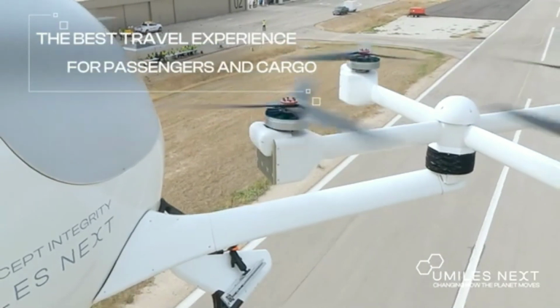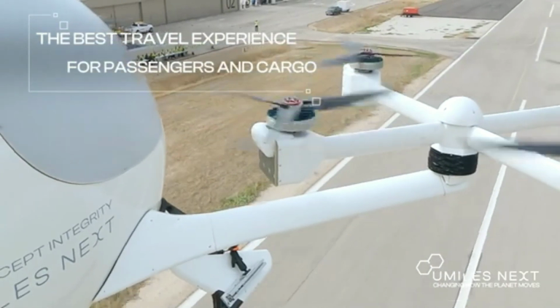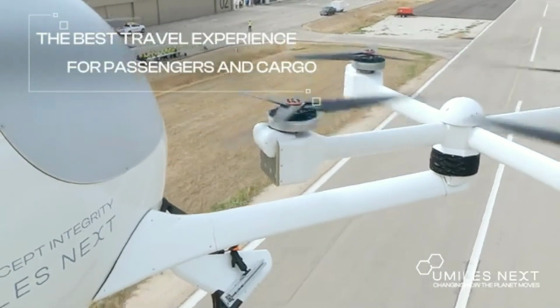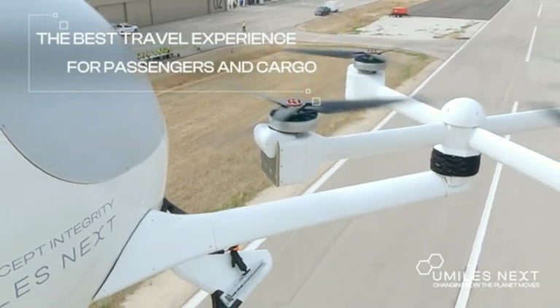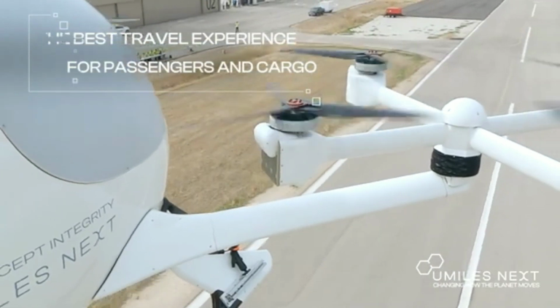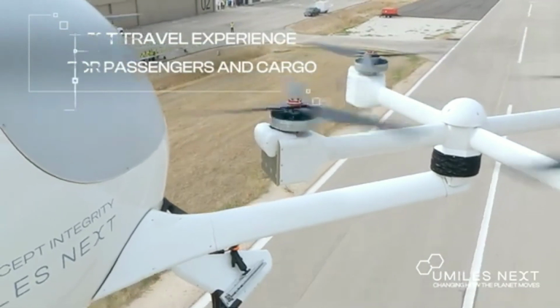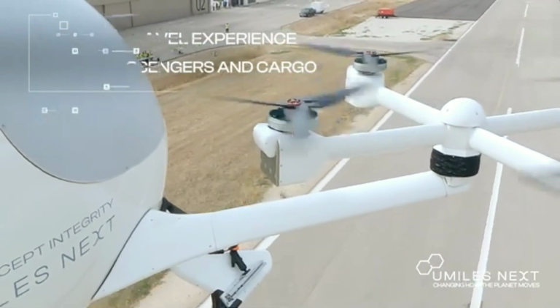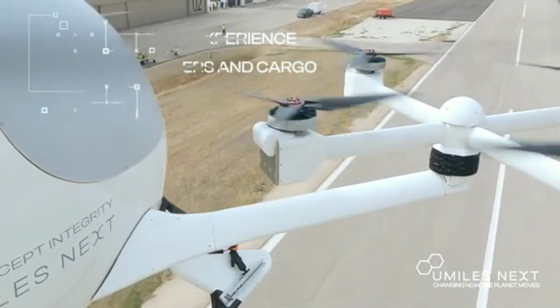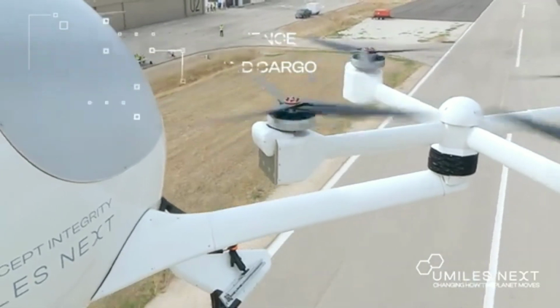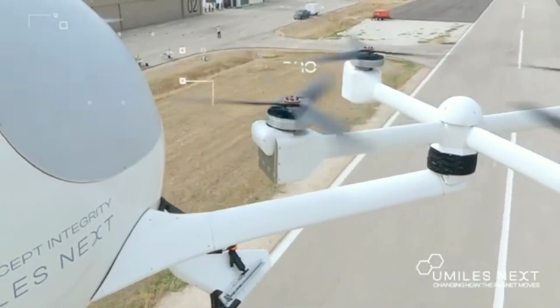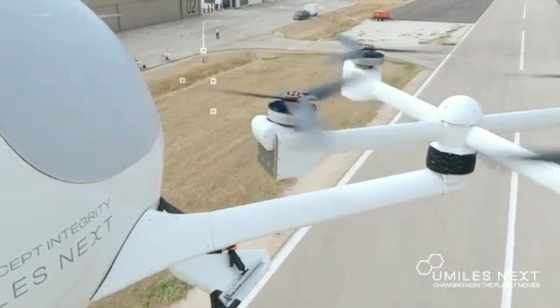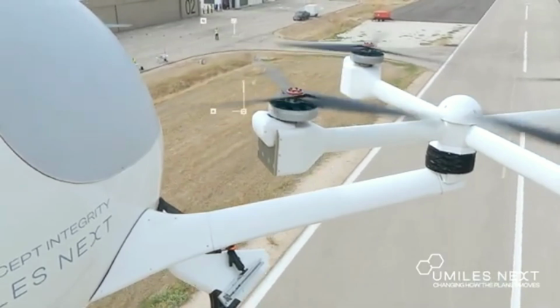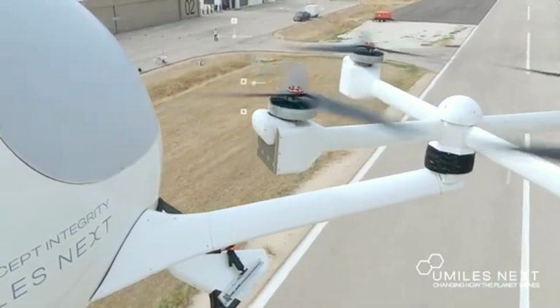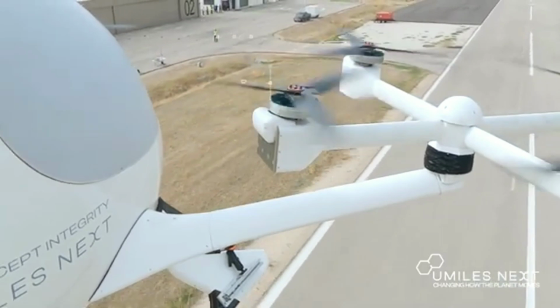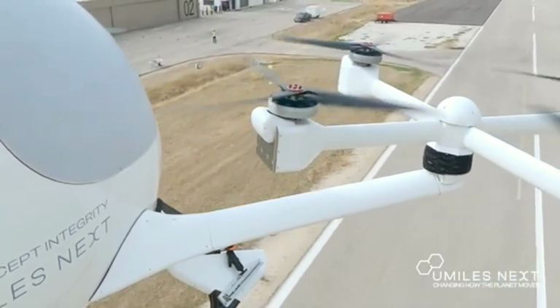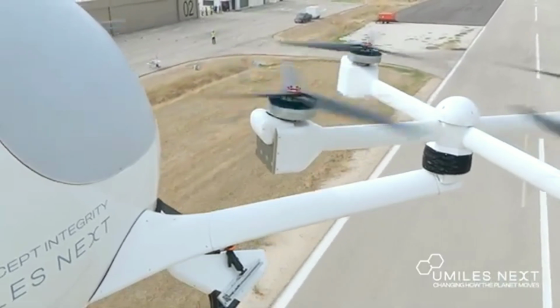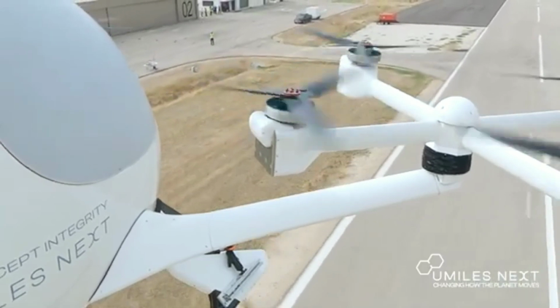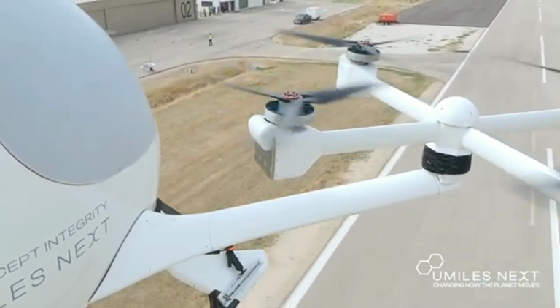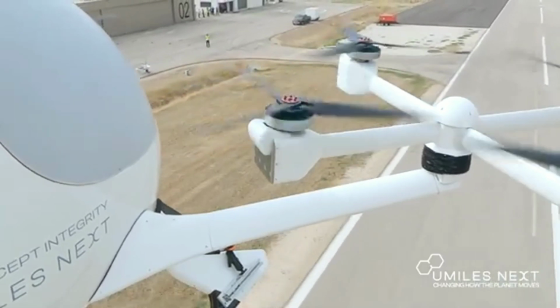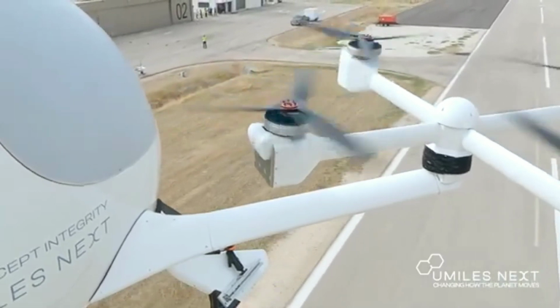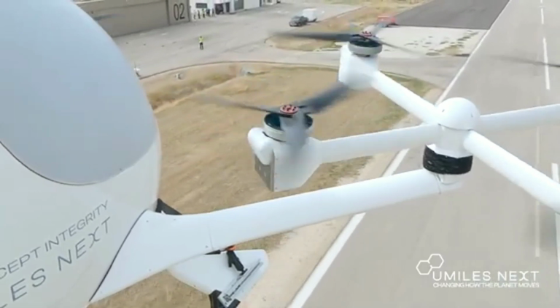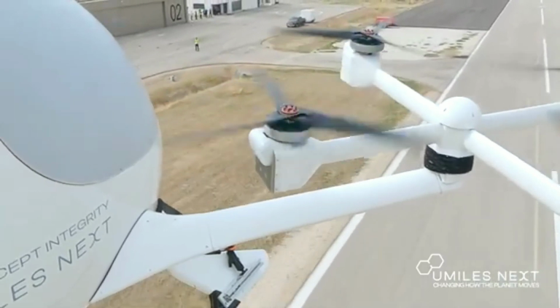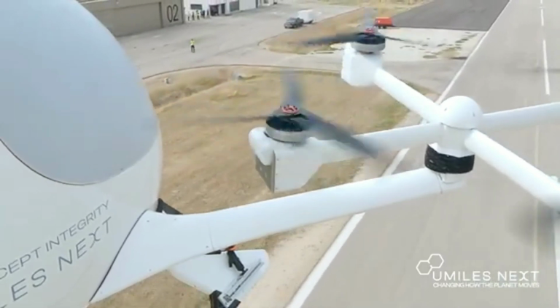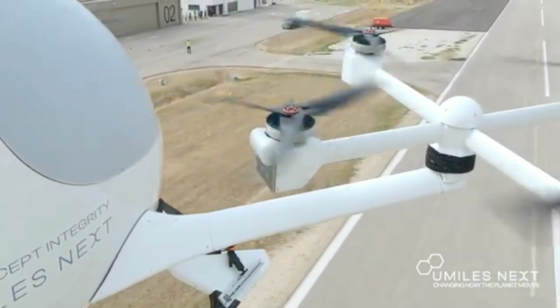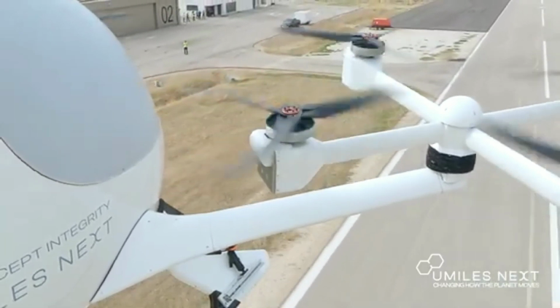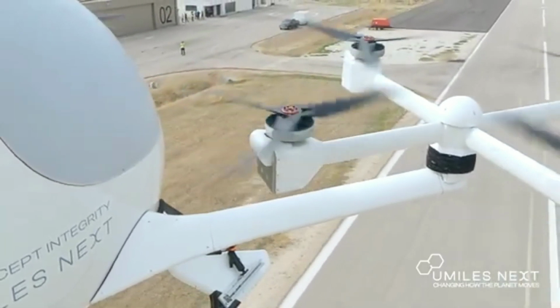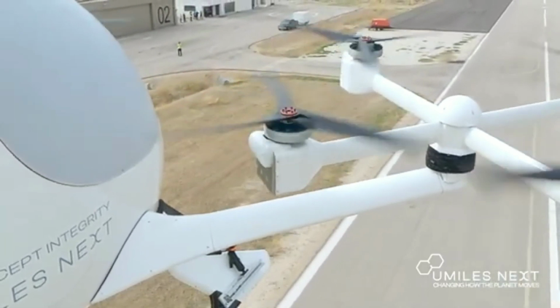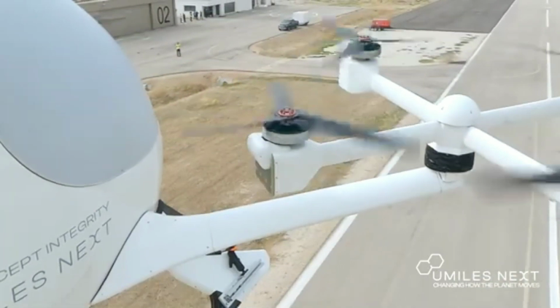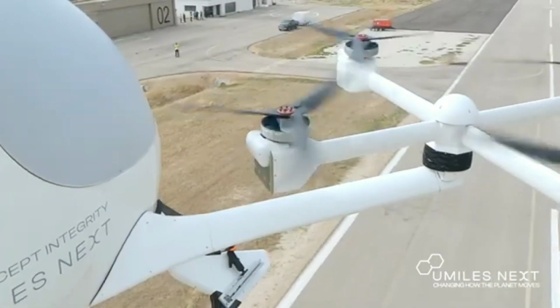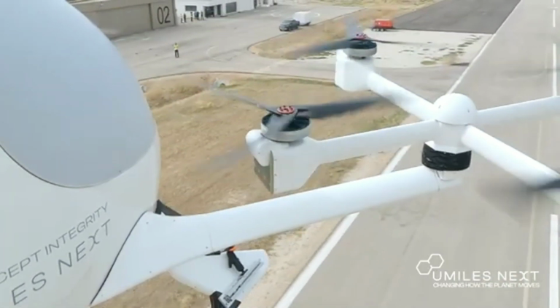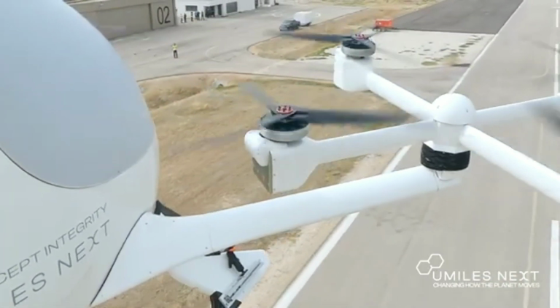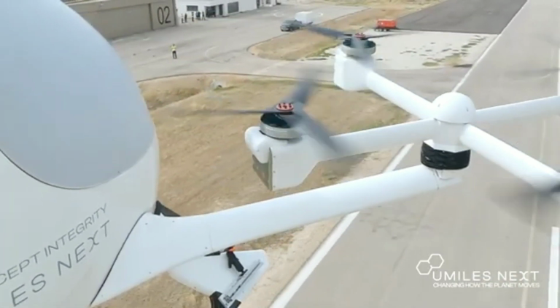It could make it possible to commute to work or school in a matter of minutes, and it could also be used for recreational activities.